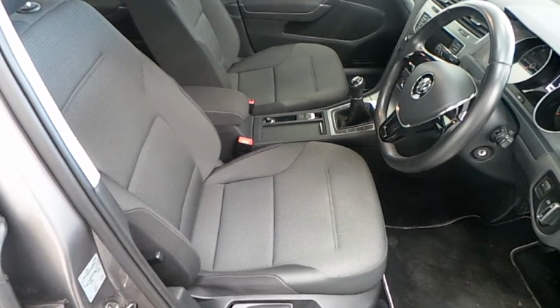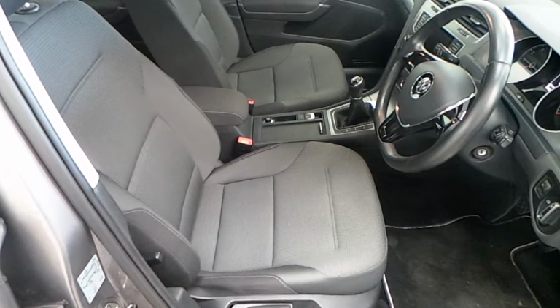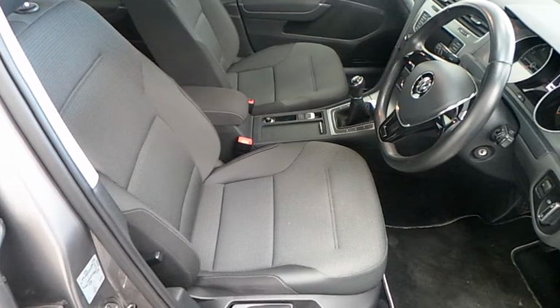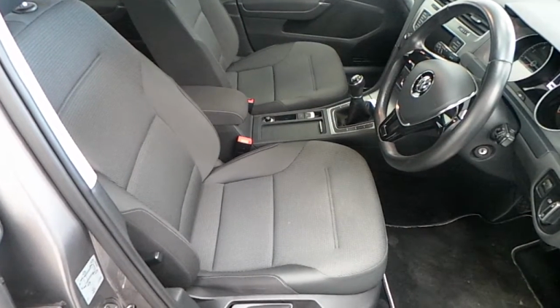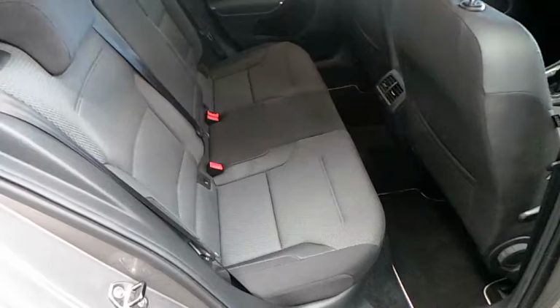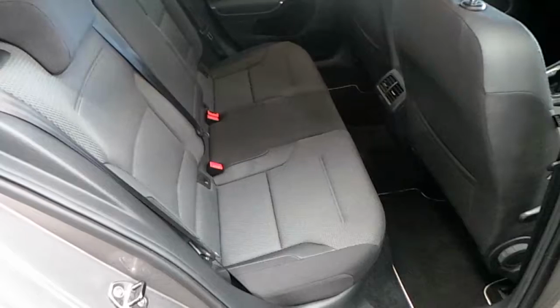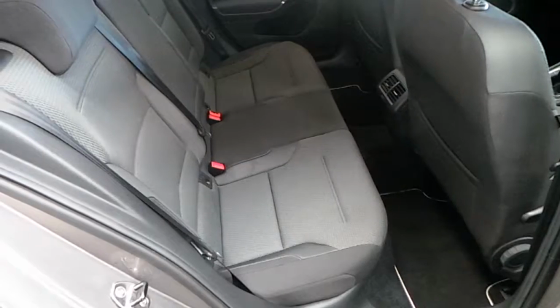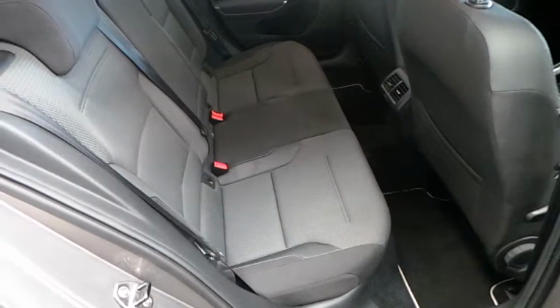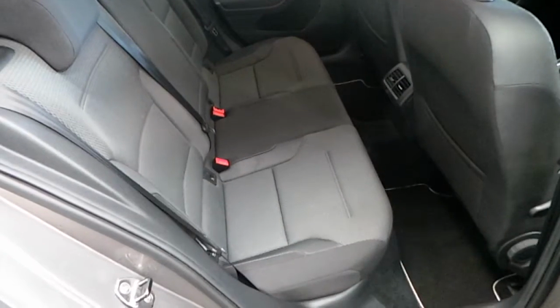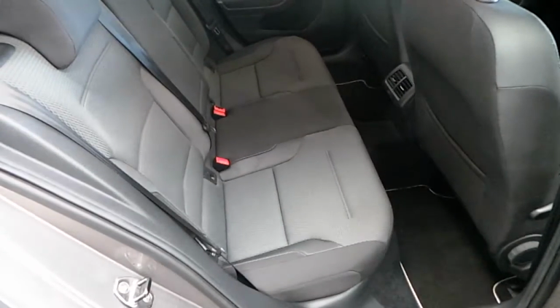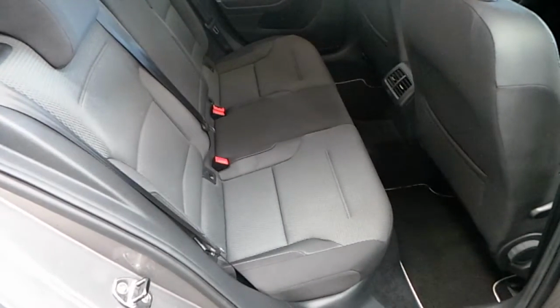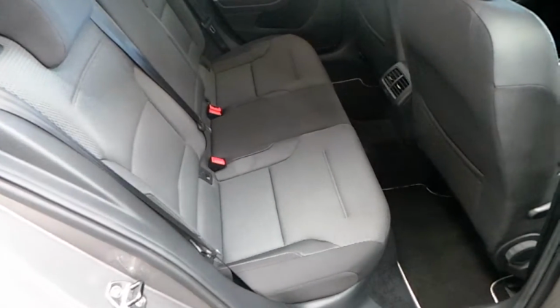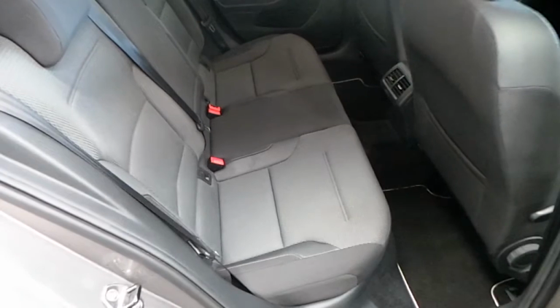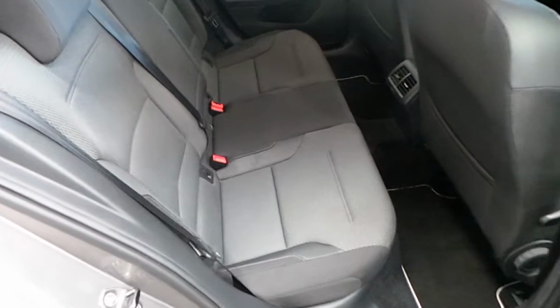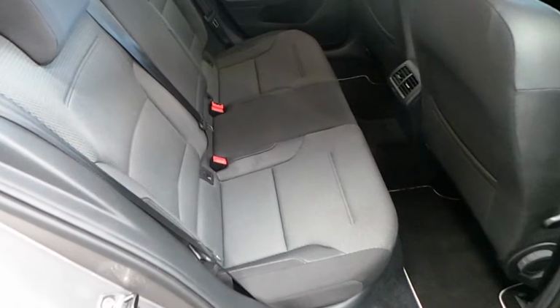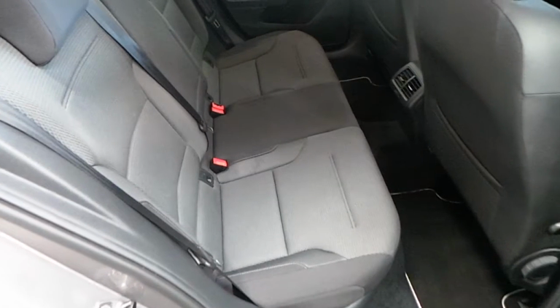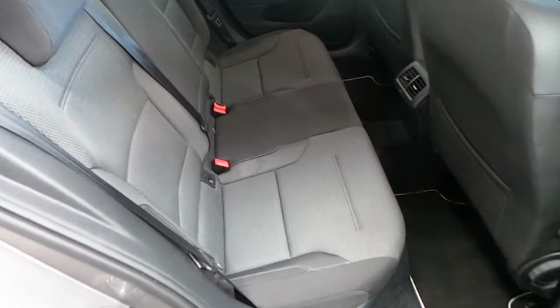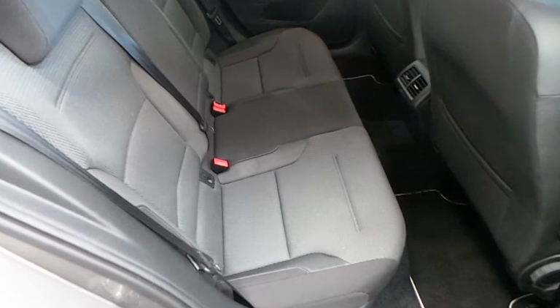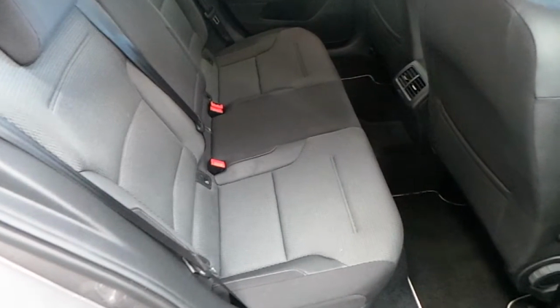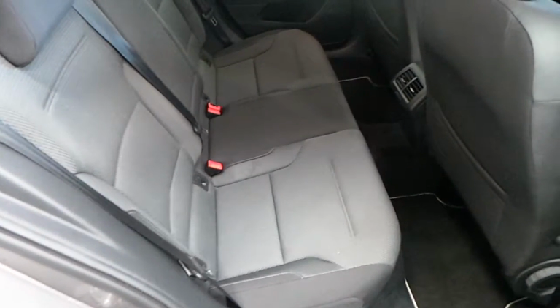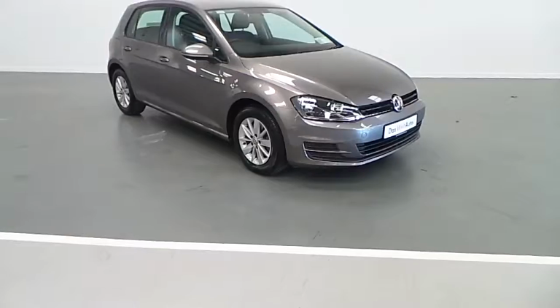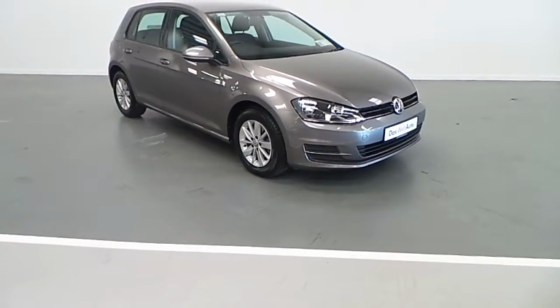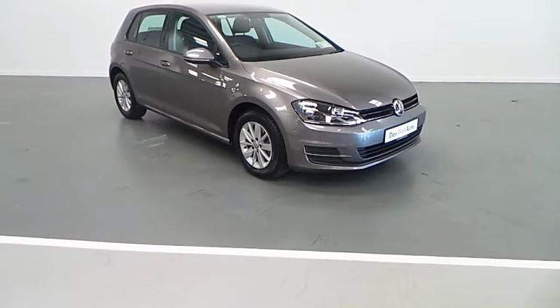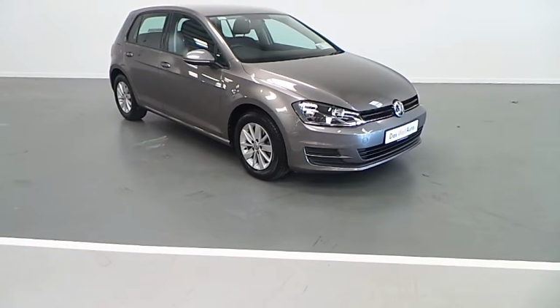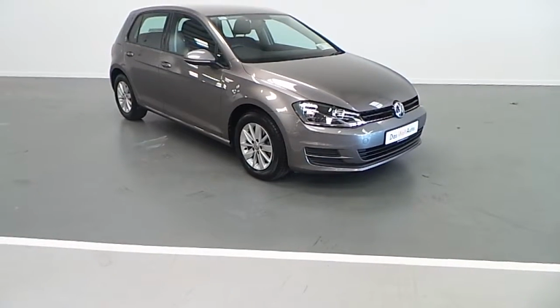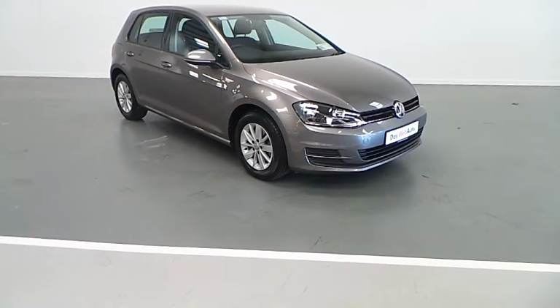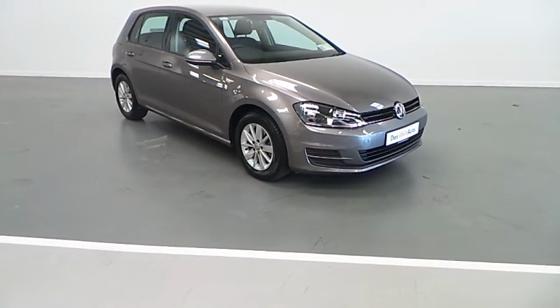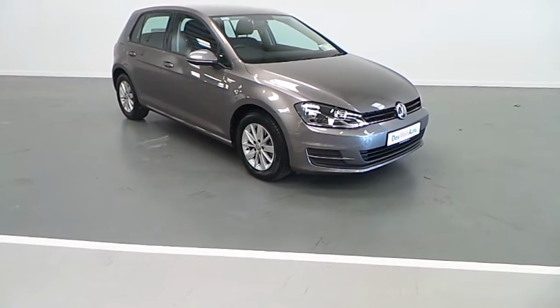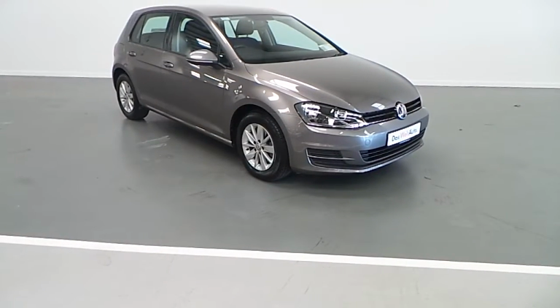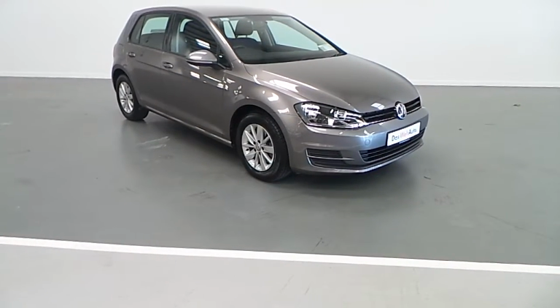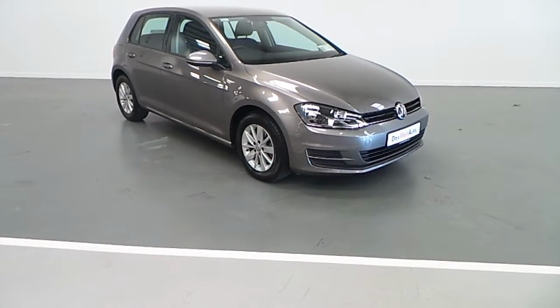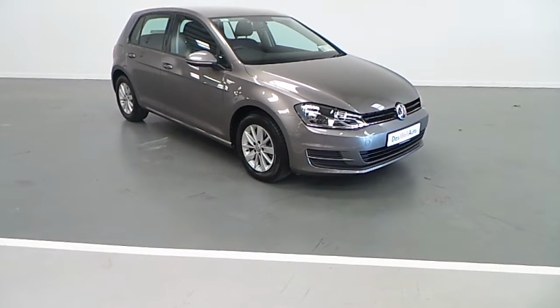The seats are finished in black cloth interior, and the rear seats feature multiple ISOFIX points.